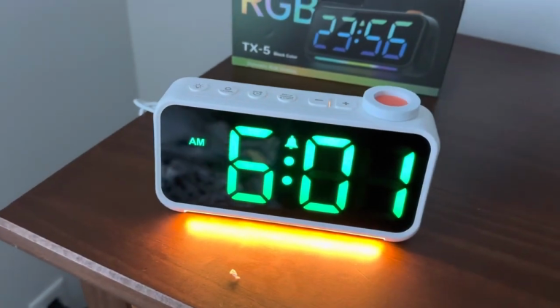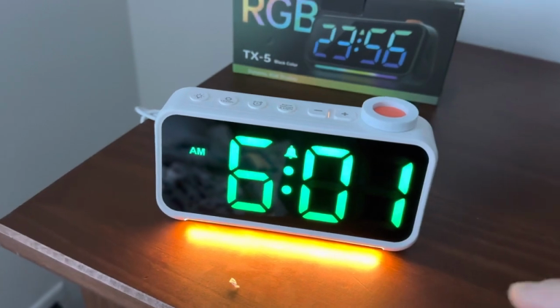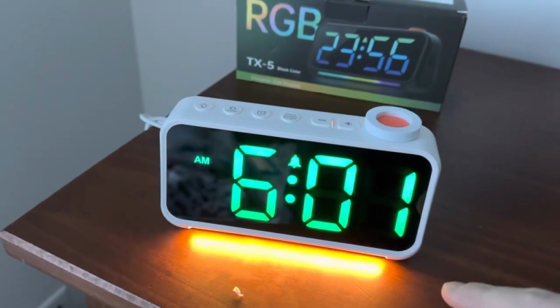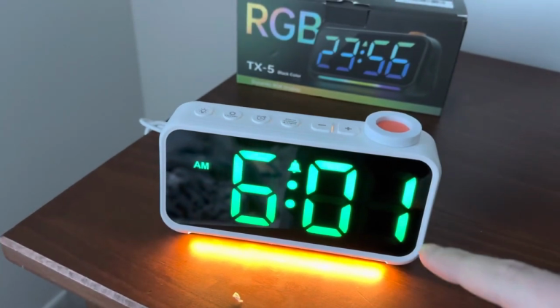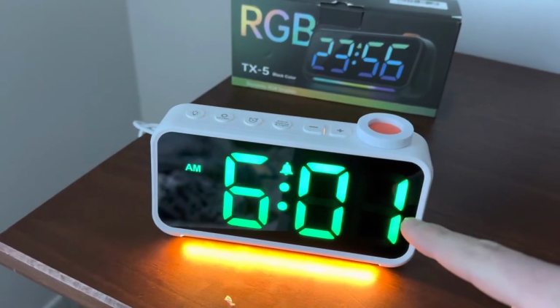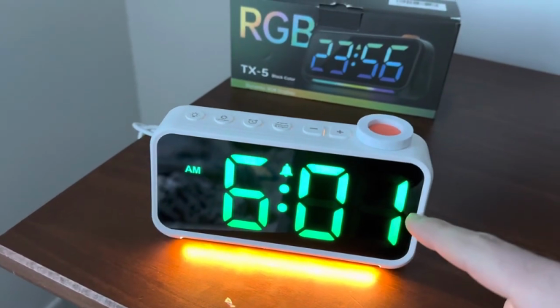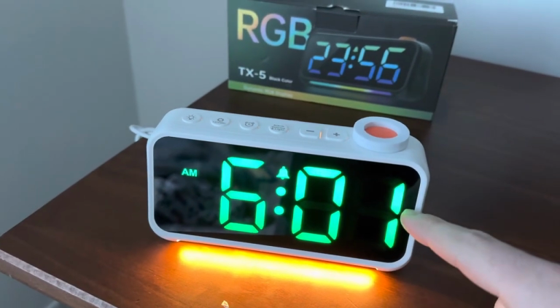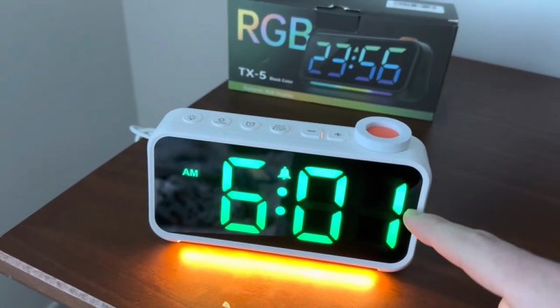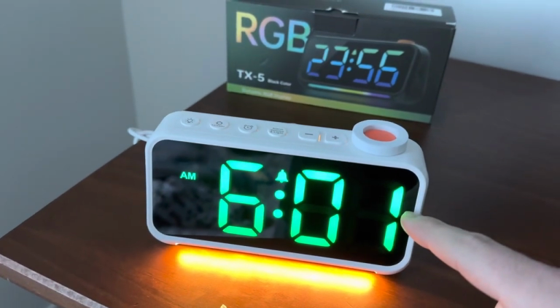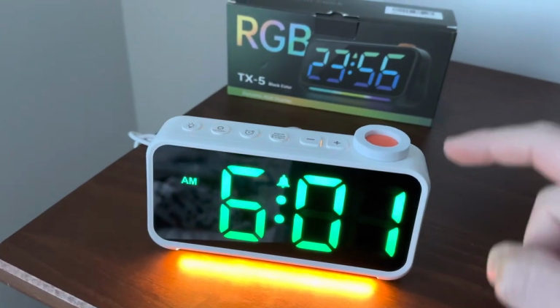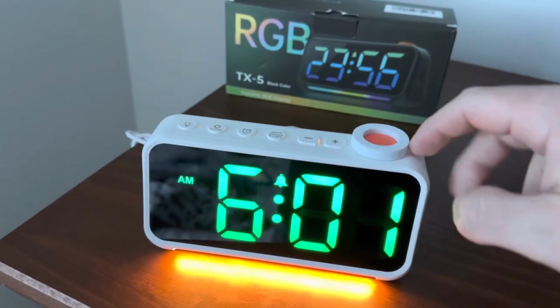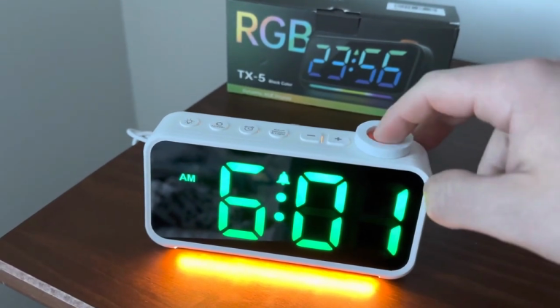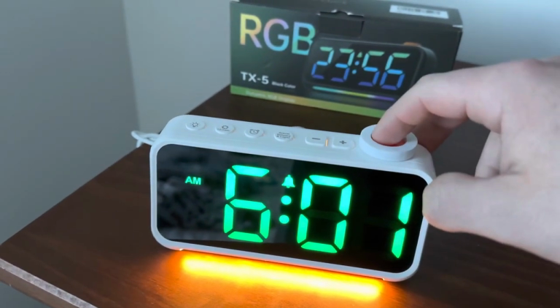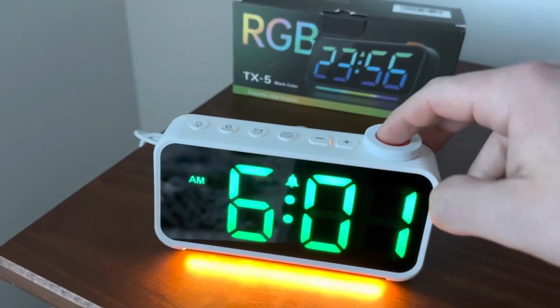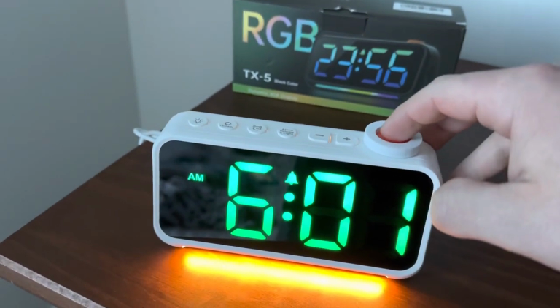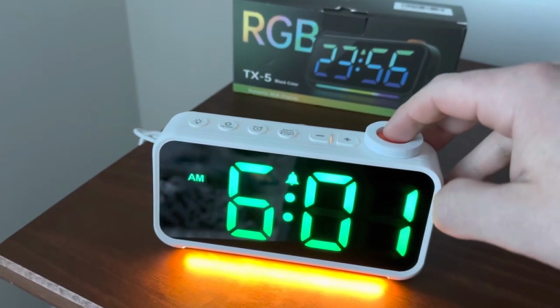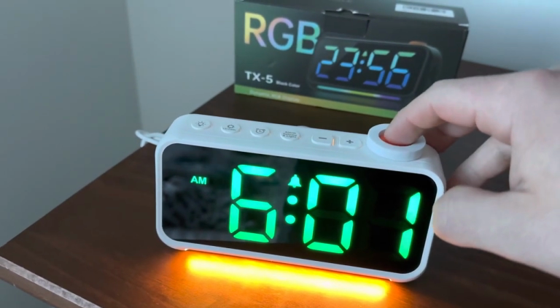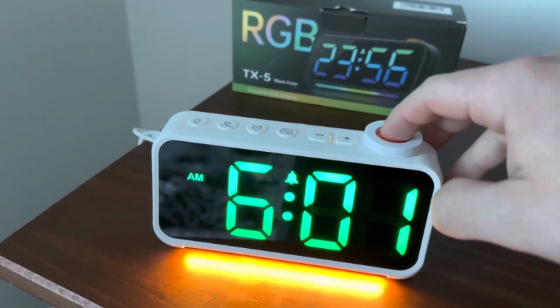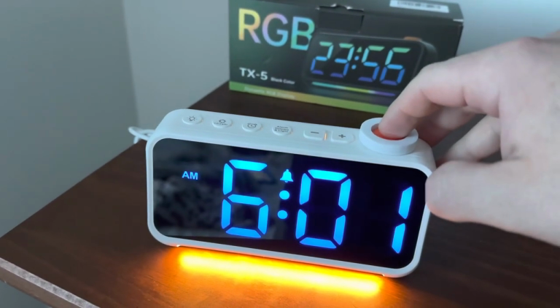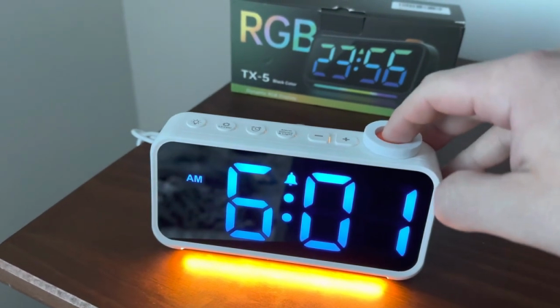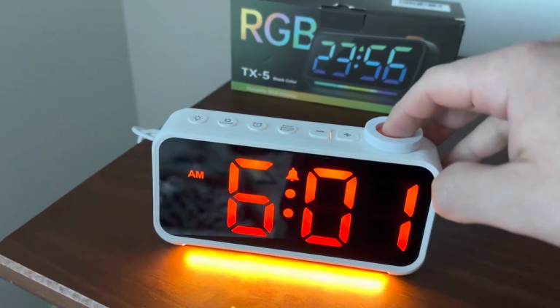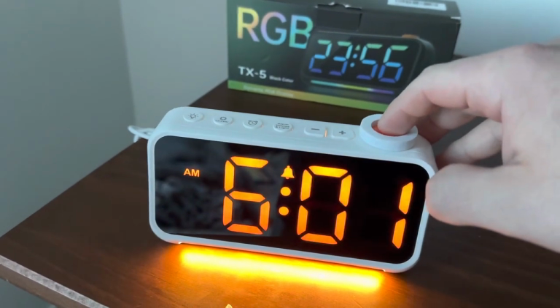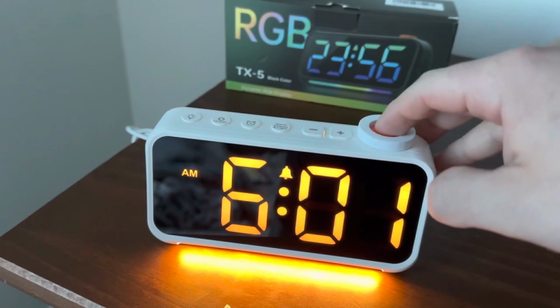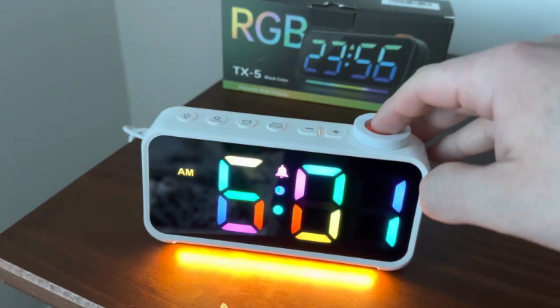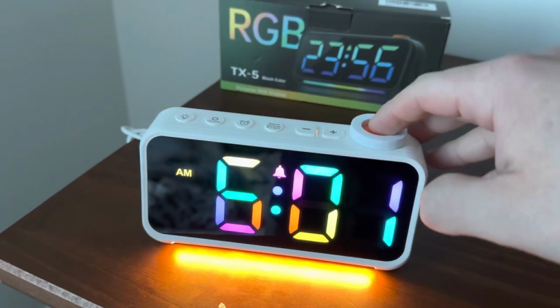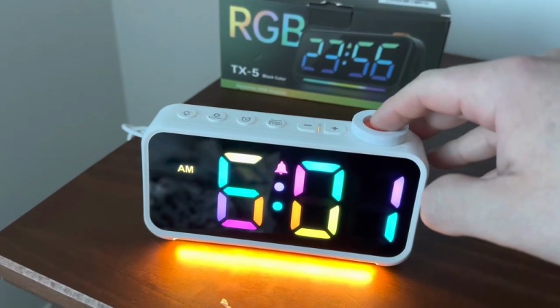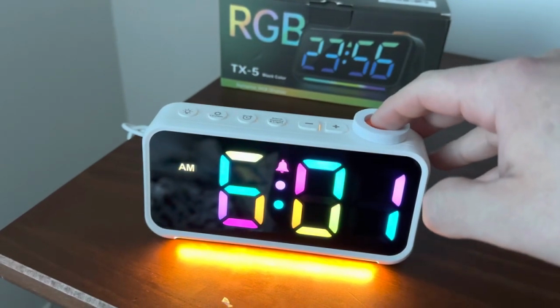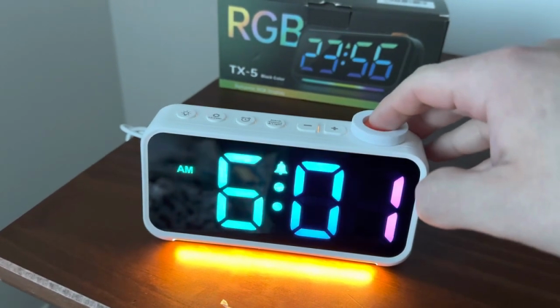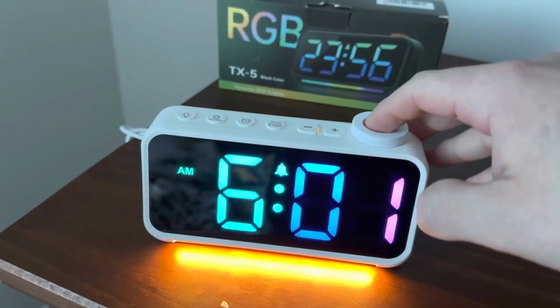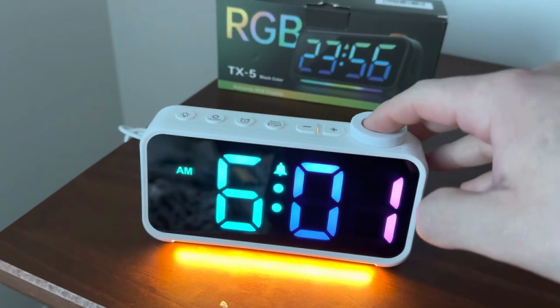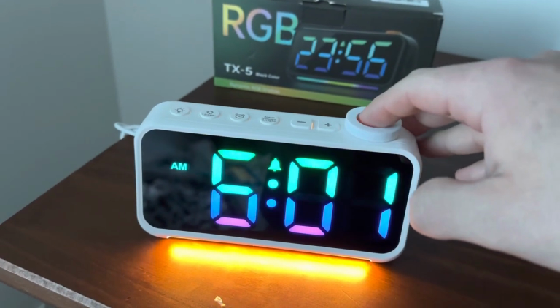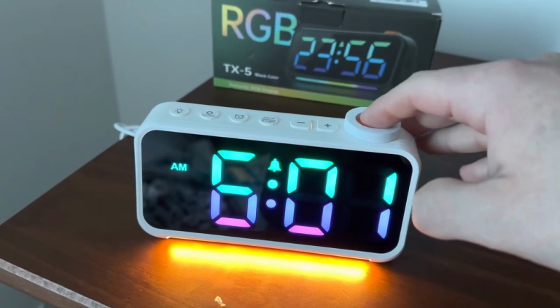And then to switch the color on the display, you click the snooze button here. You can change between all kinds of different options.